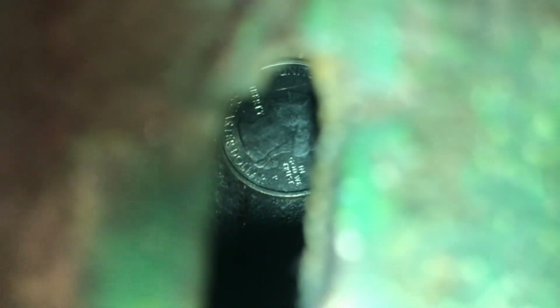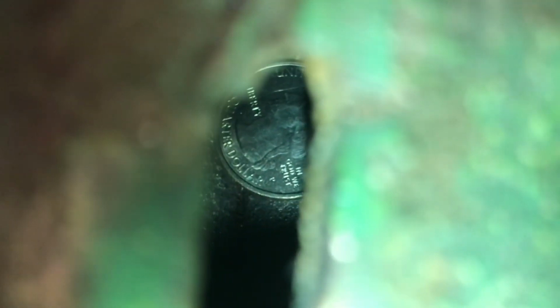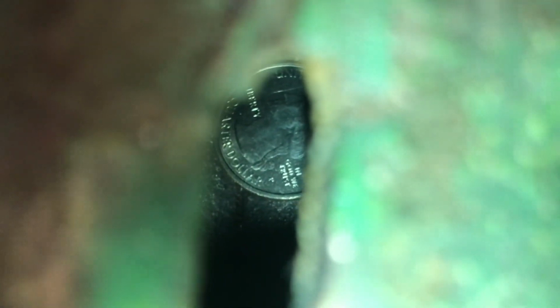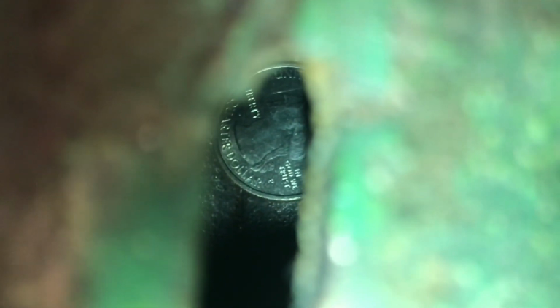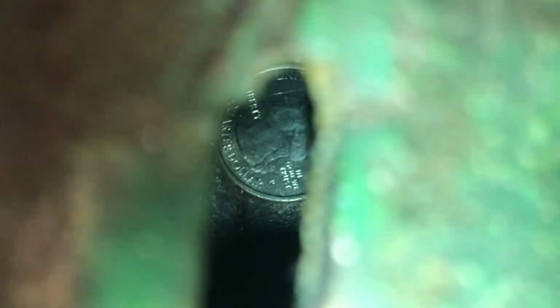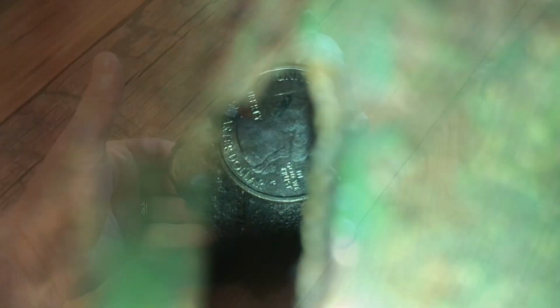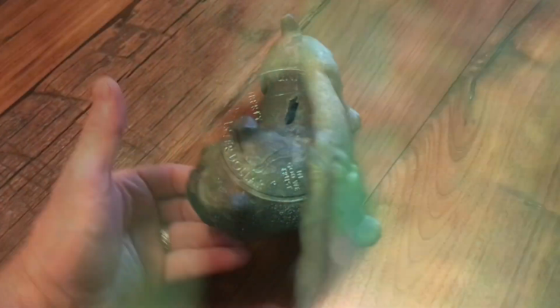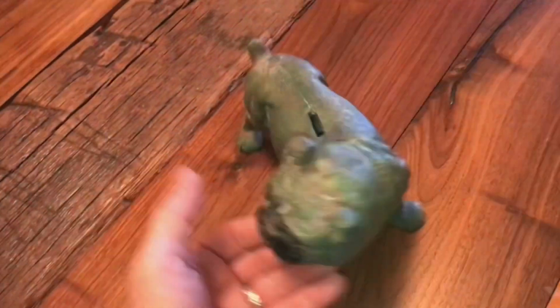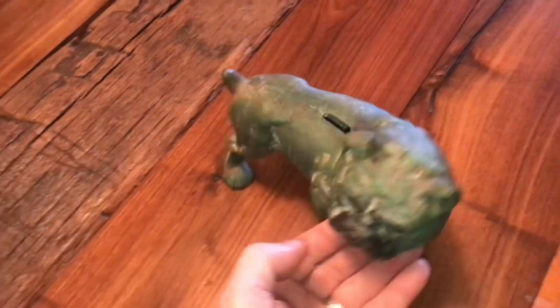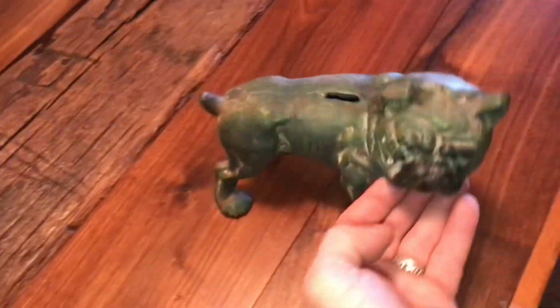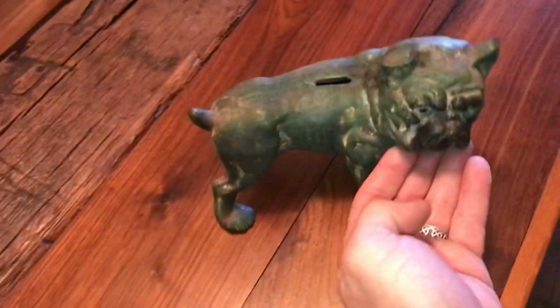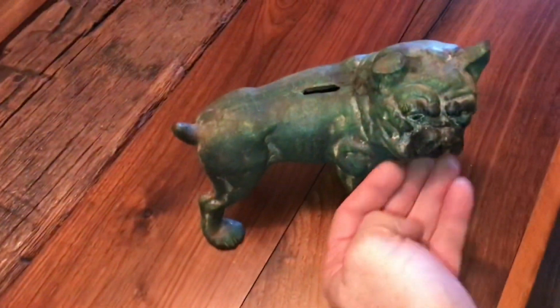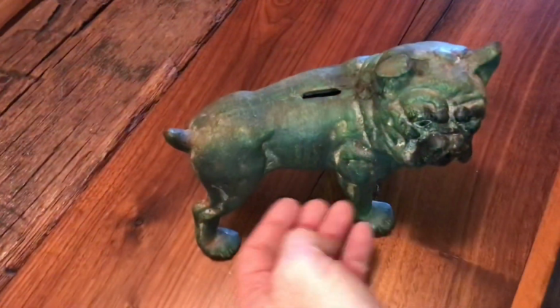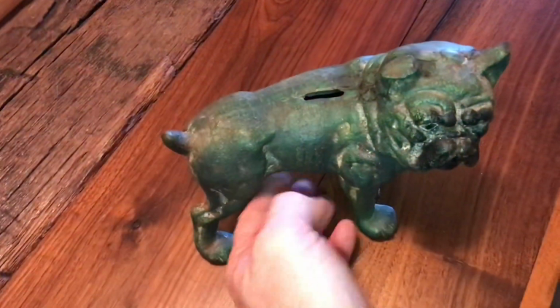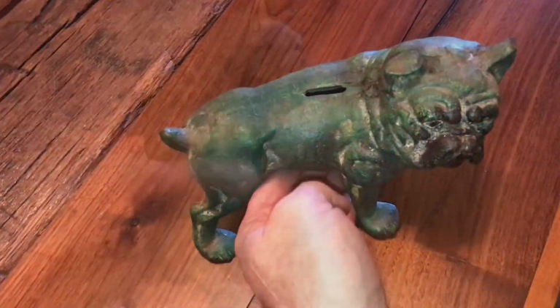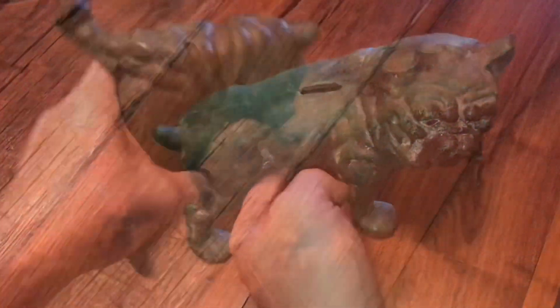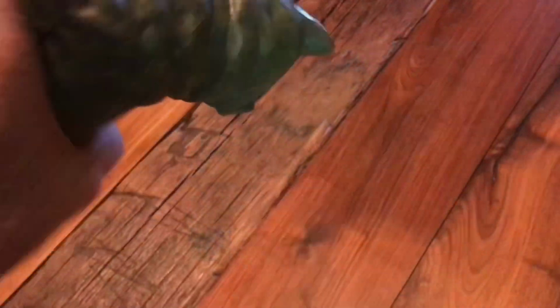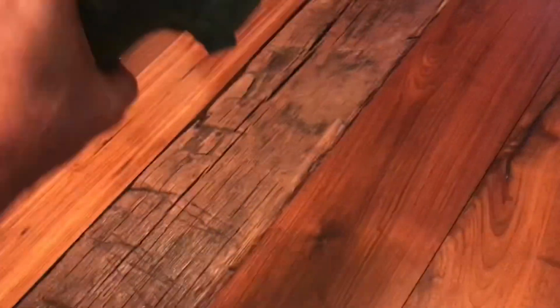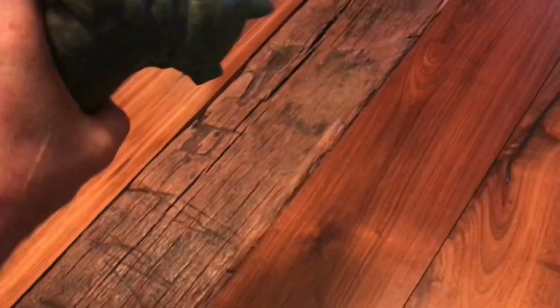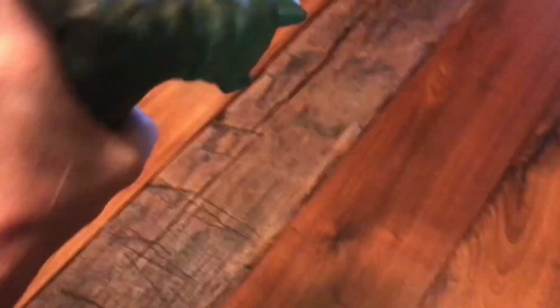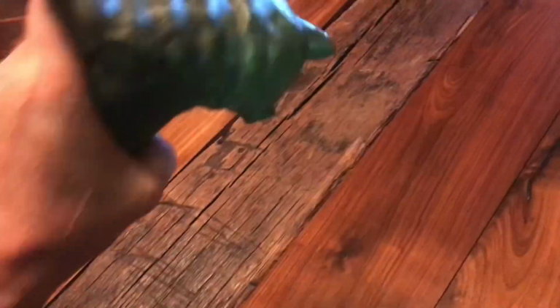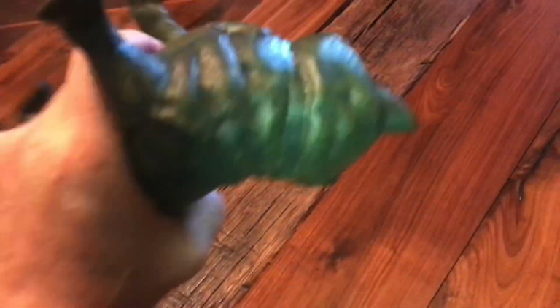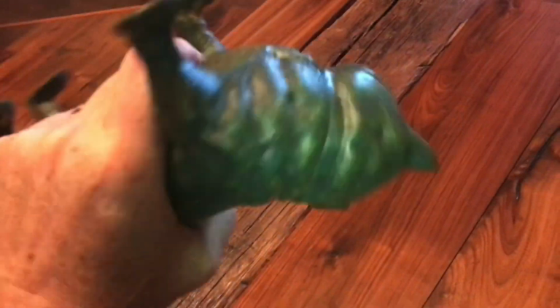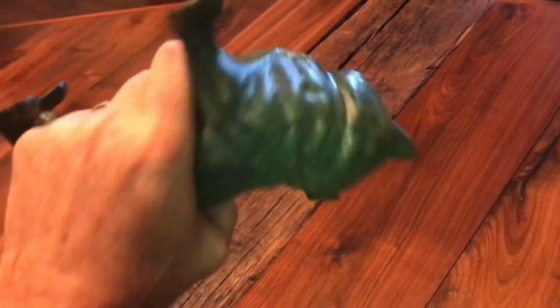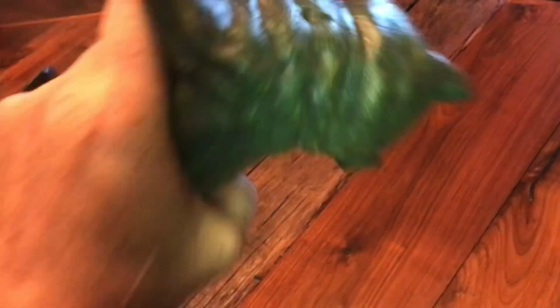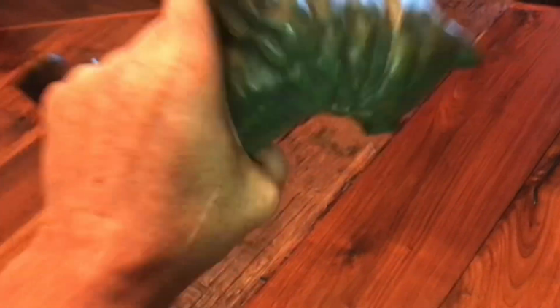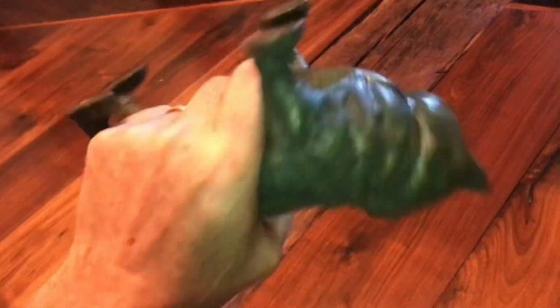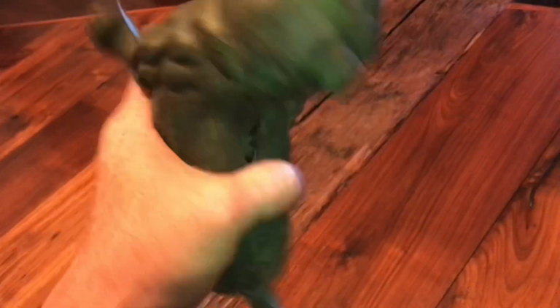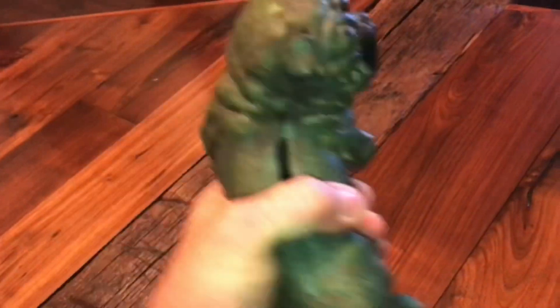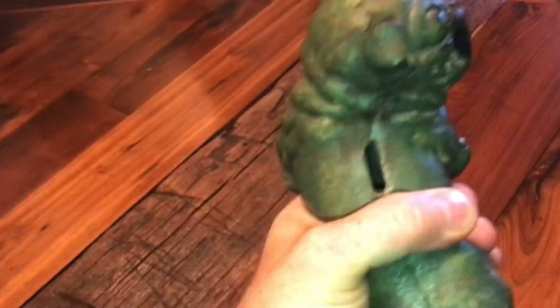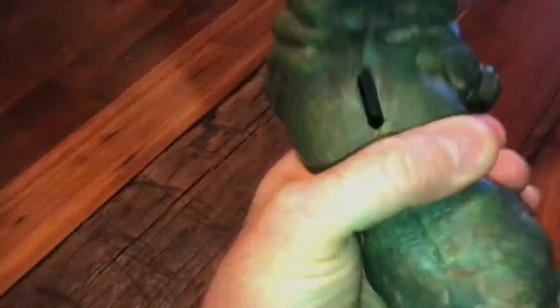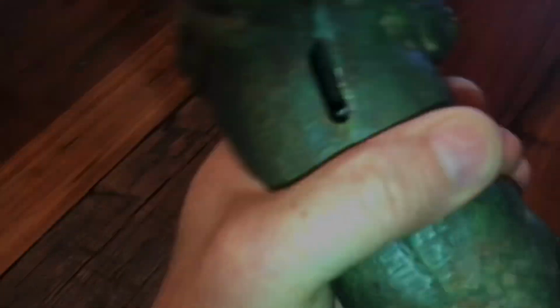I just can't believe how good this technique works sometimes. I use this all the time to see into places I can't see.